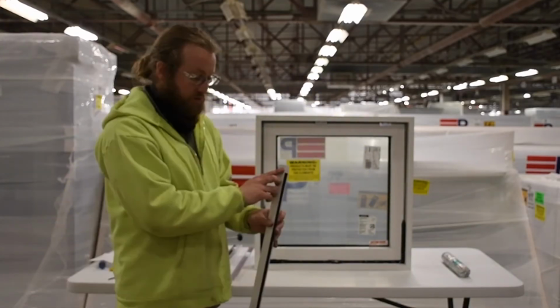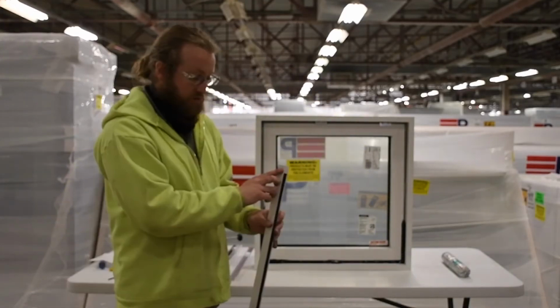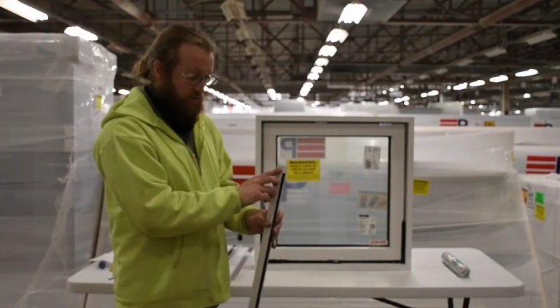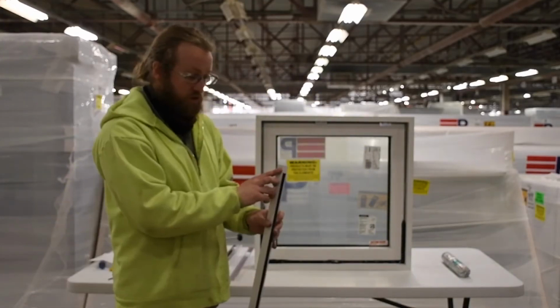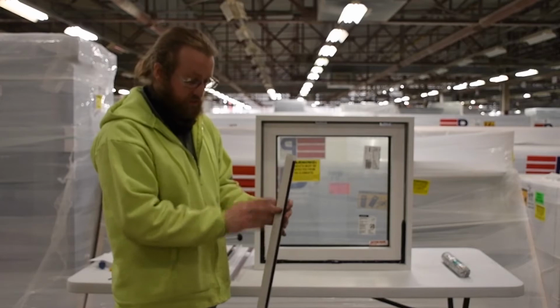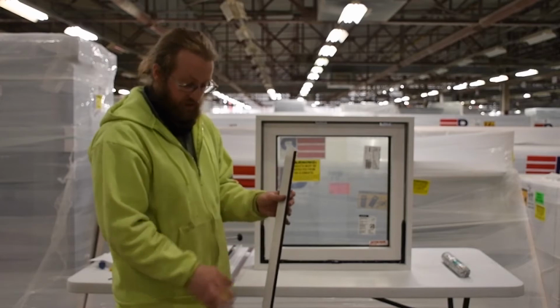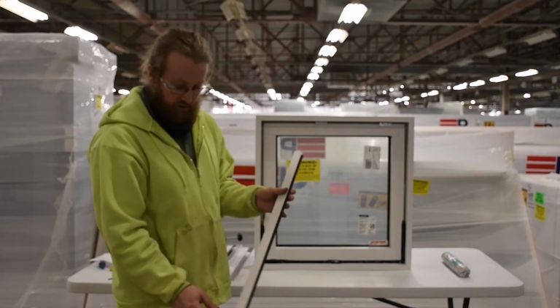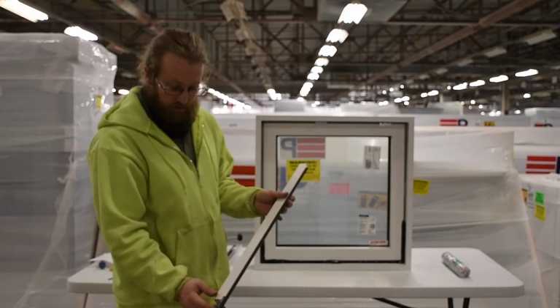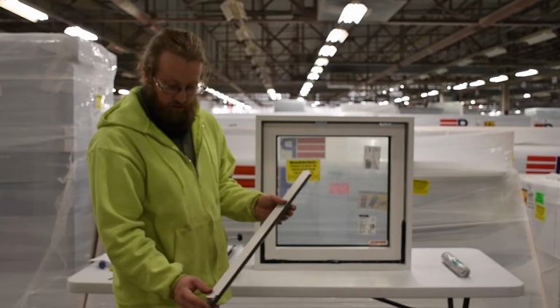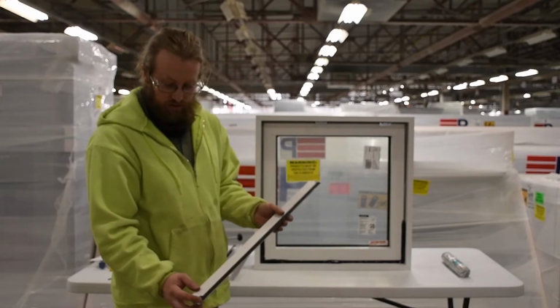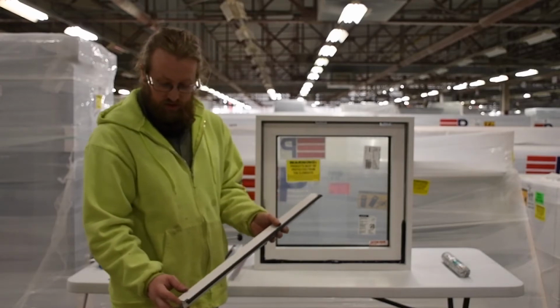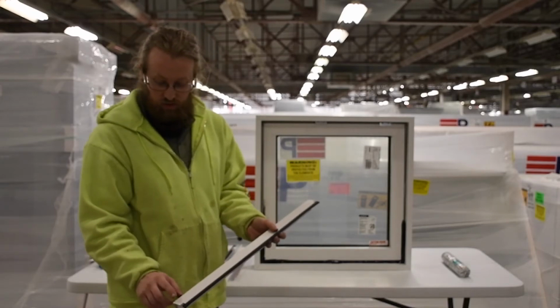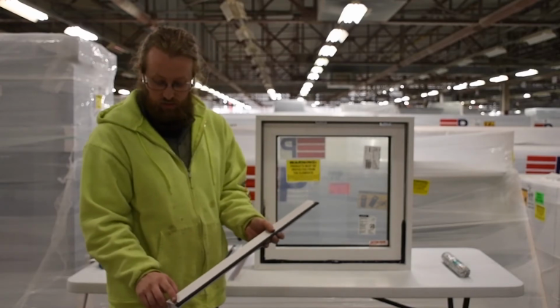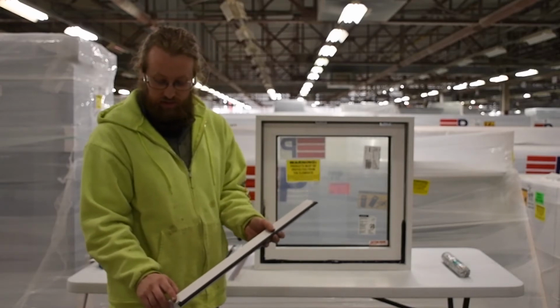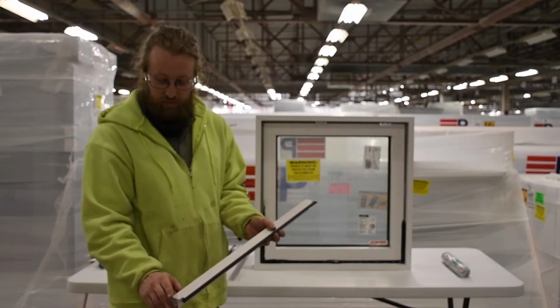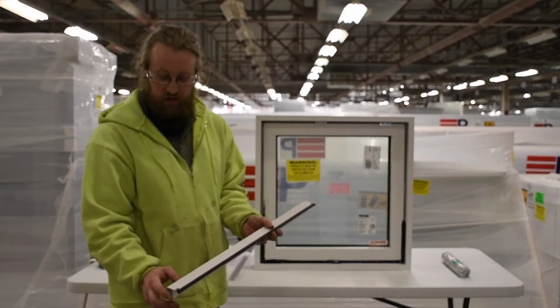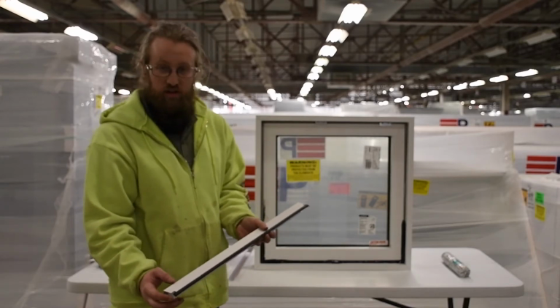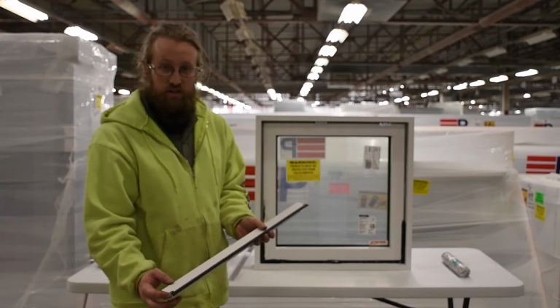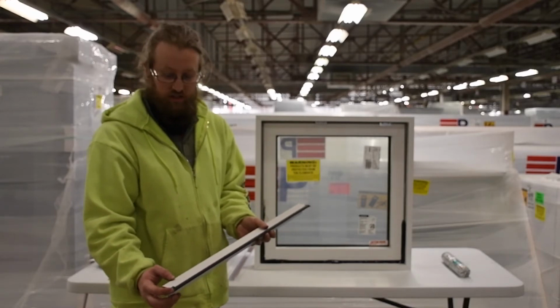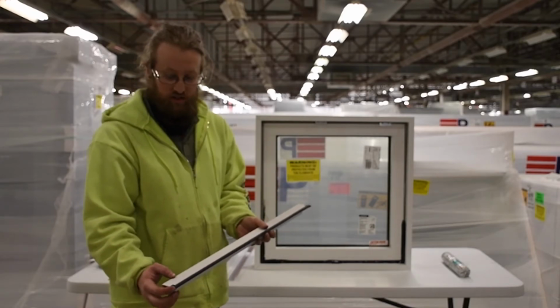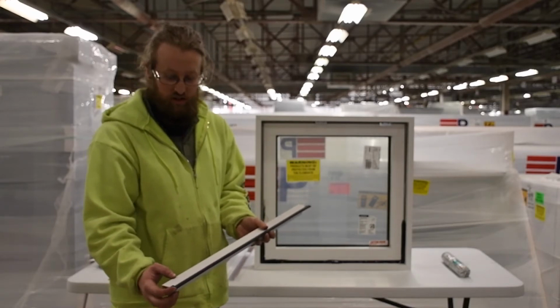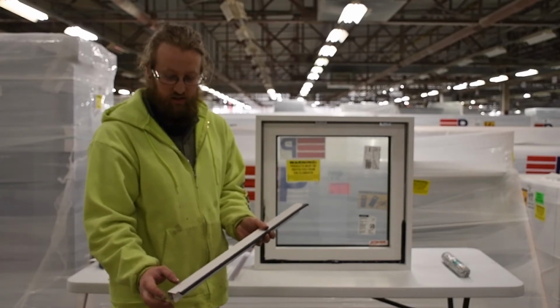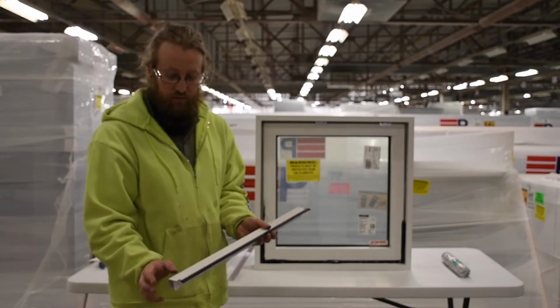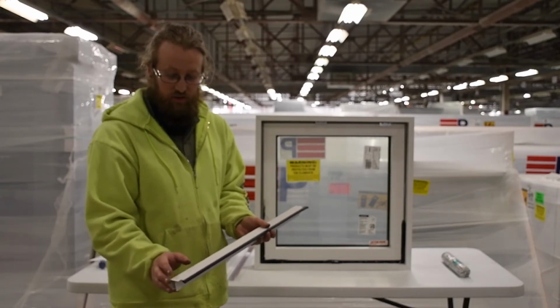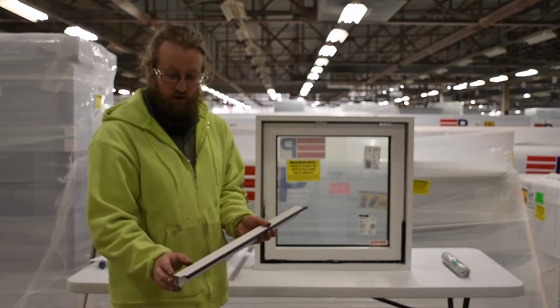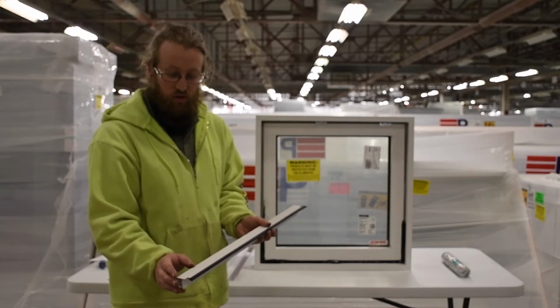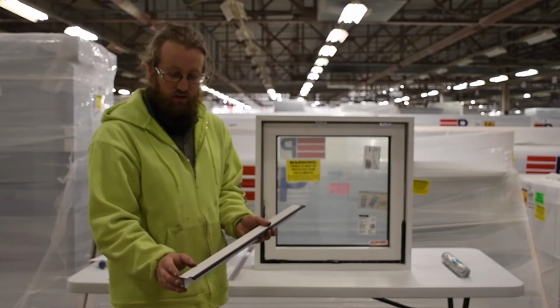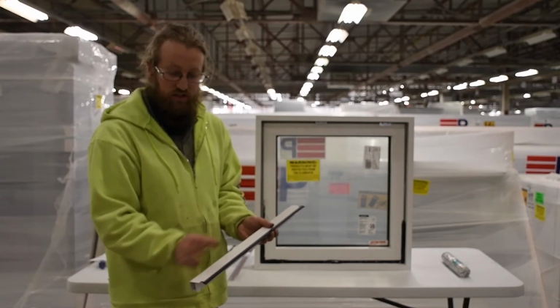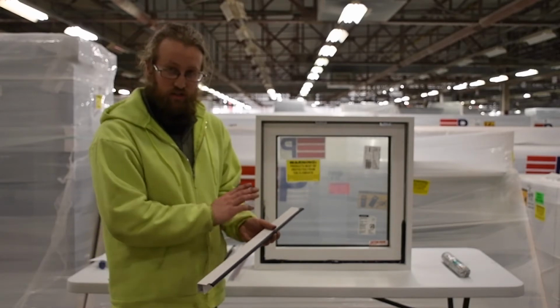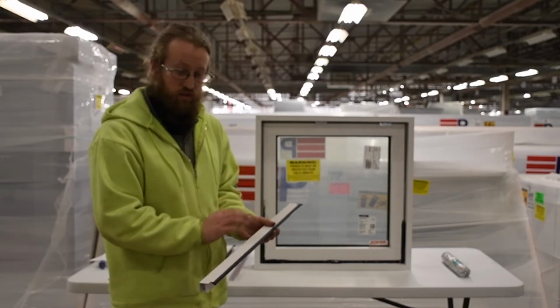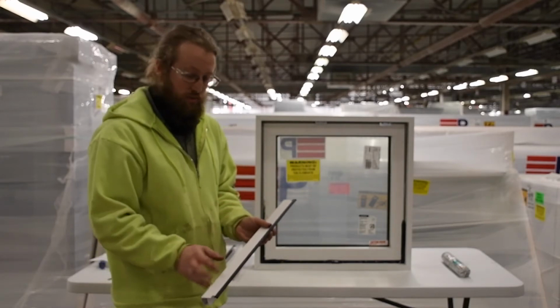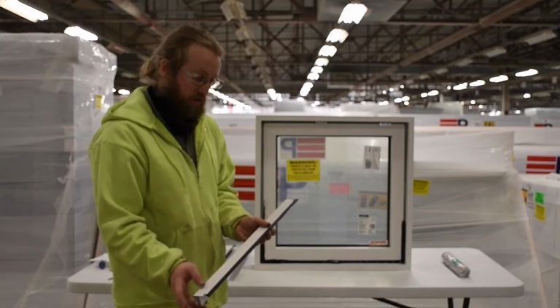The glazing bead that goes with the seal will have pre-cut notches in it to help ensure a quality seal in the product.